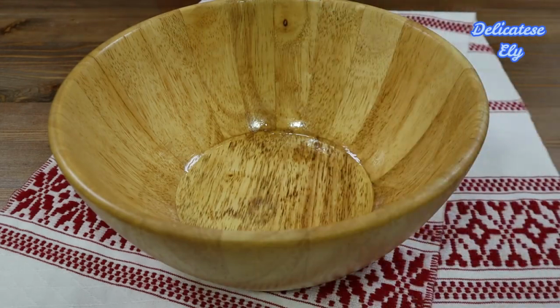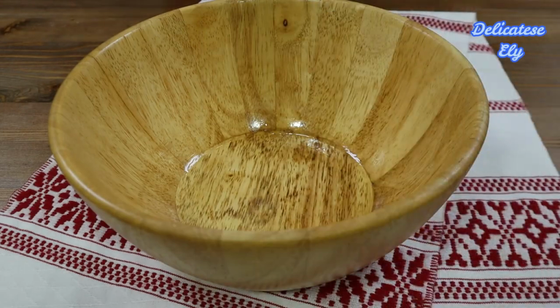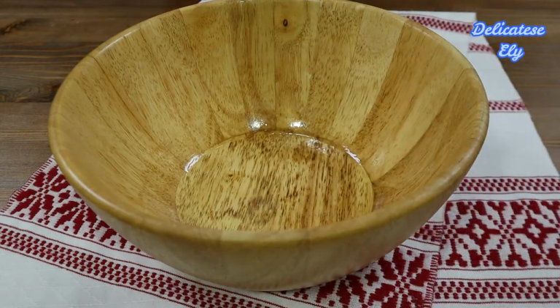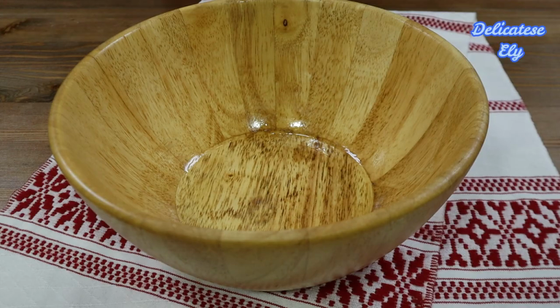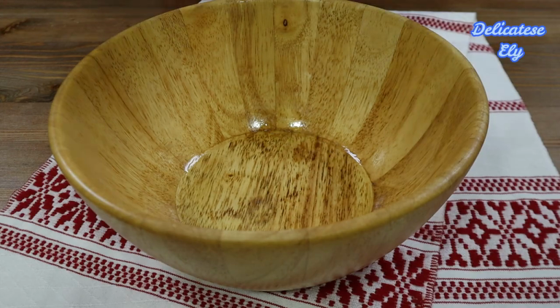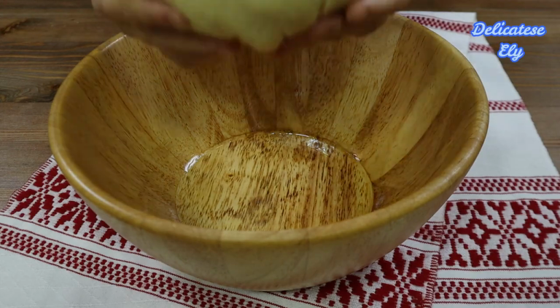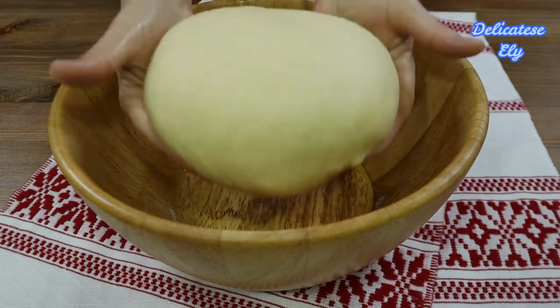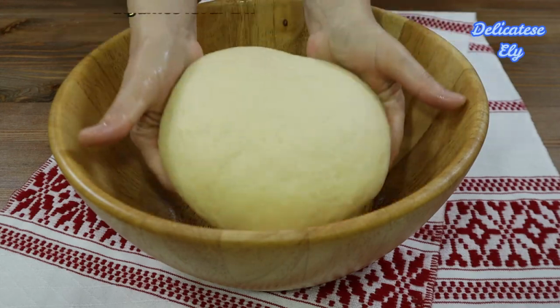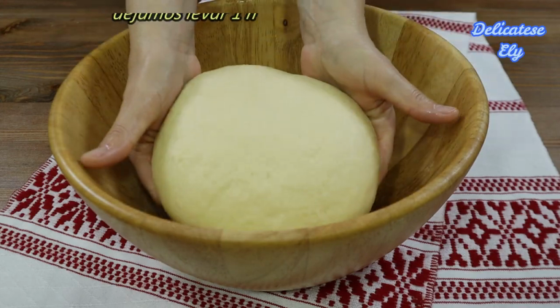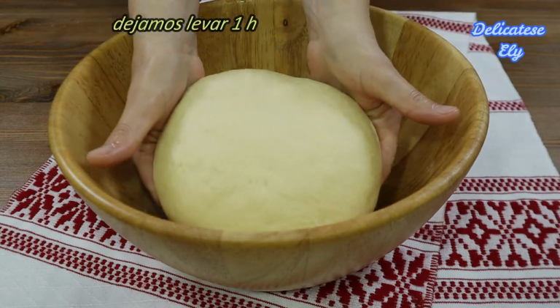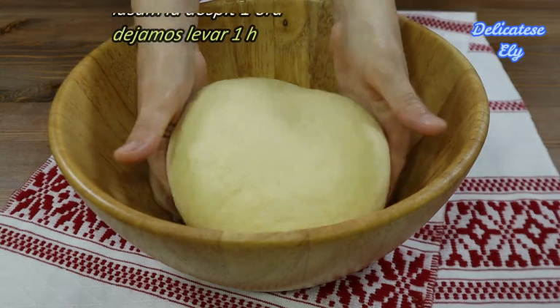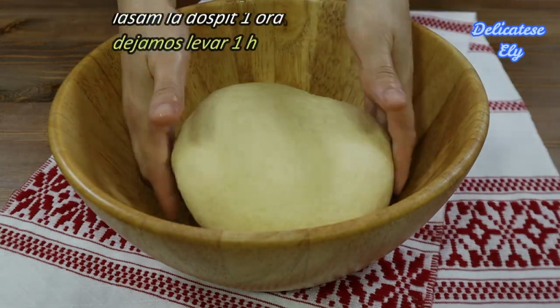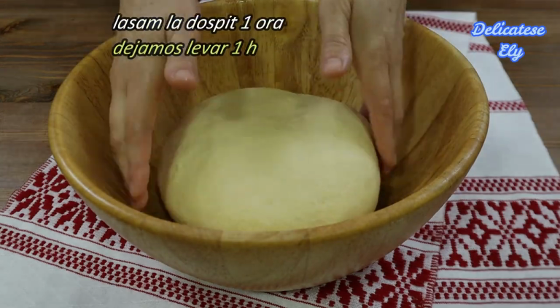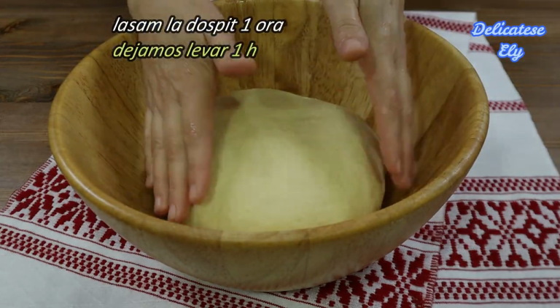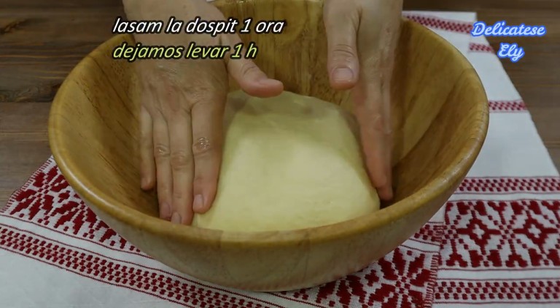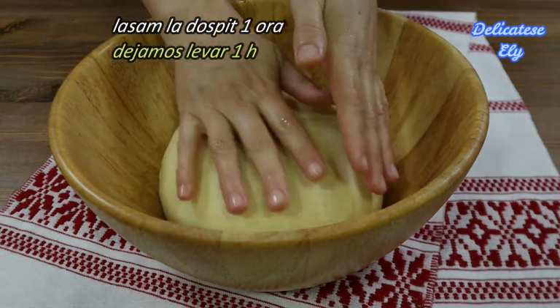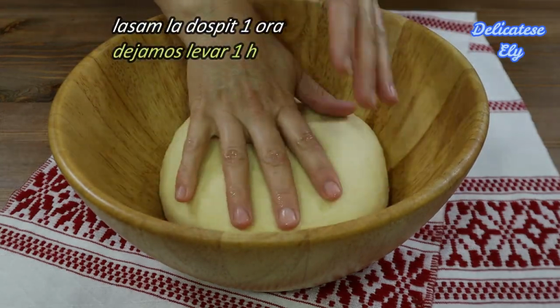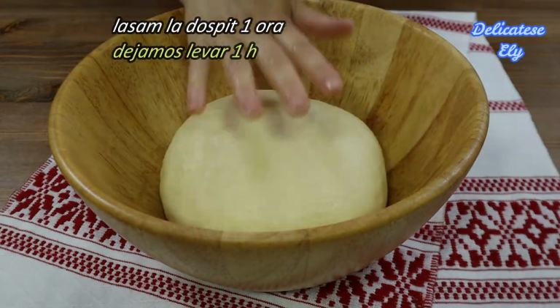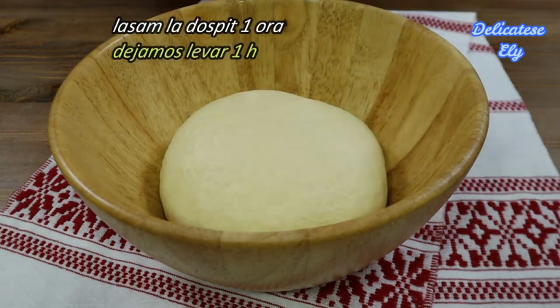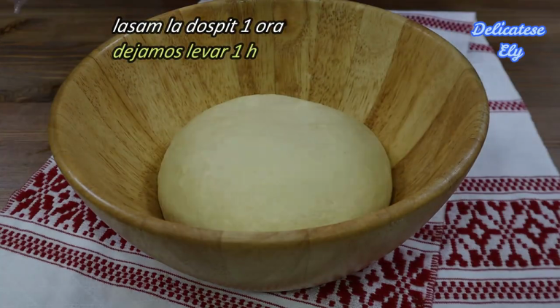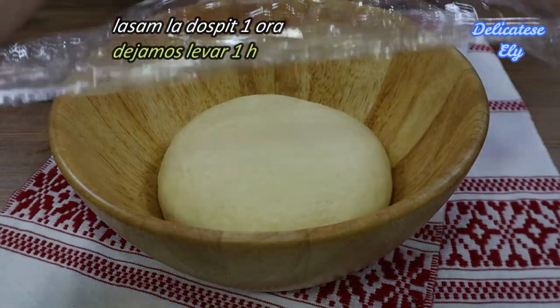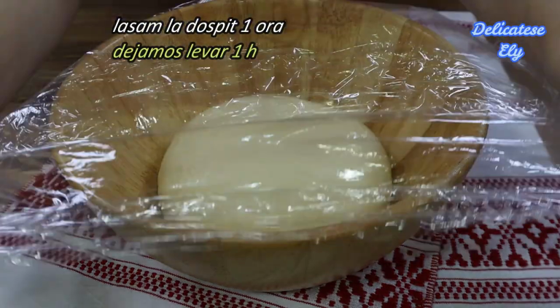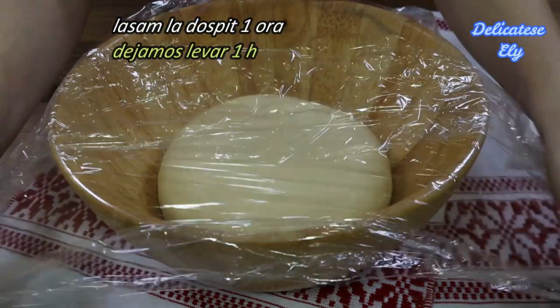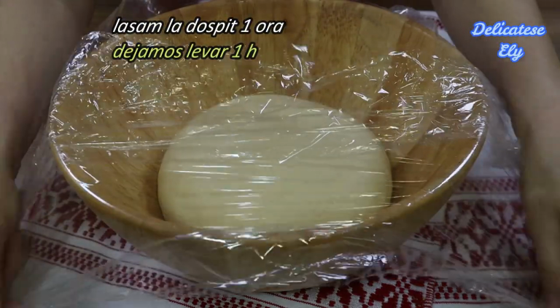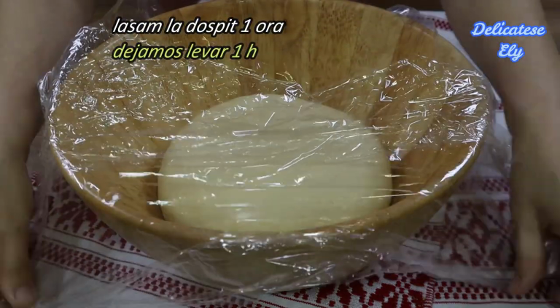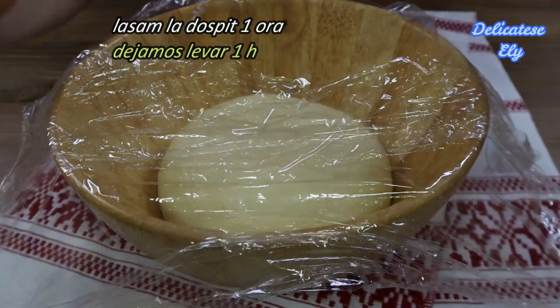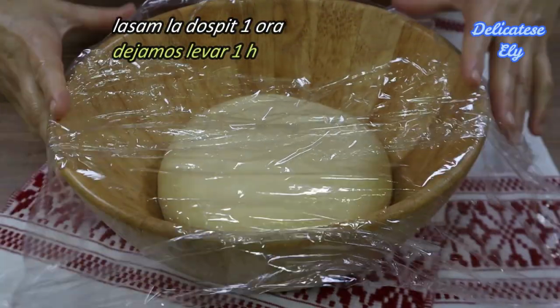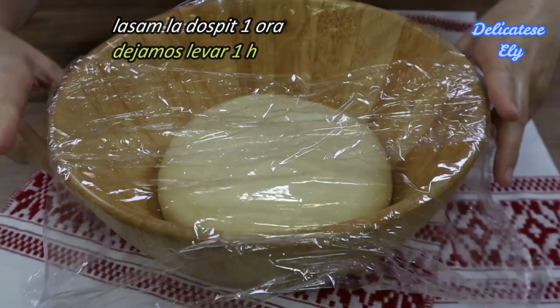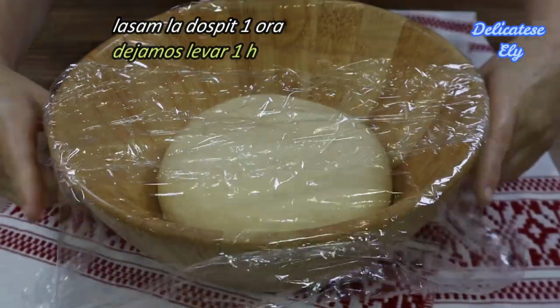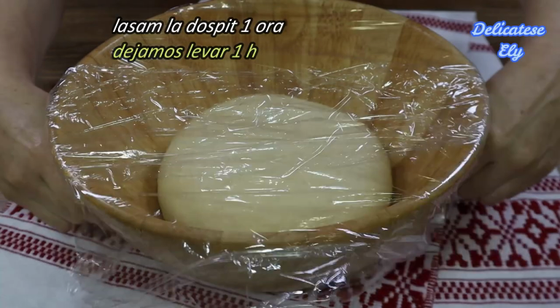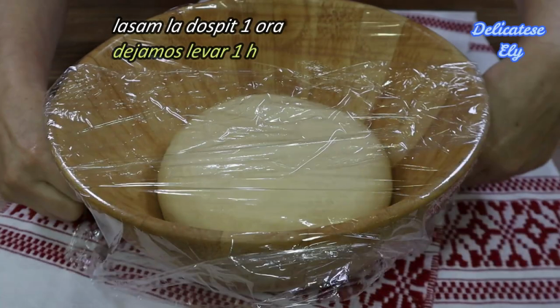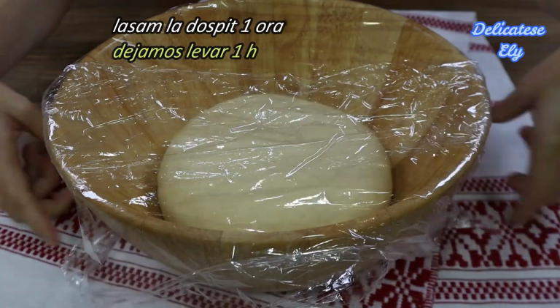Ungem un bol cu ulei și punem aluatul la dospit până își va dubla volumul, aproximativ o oră.